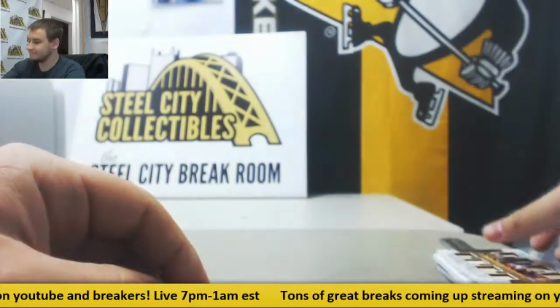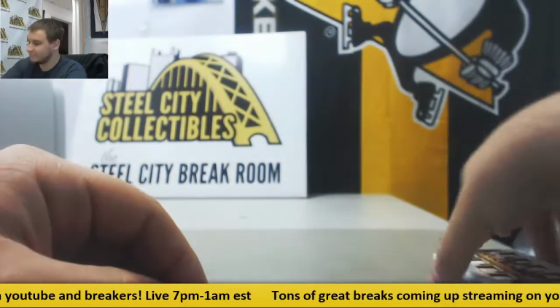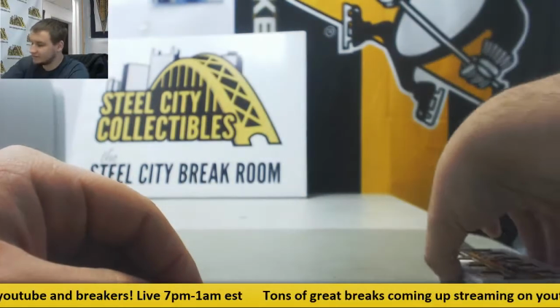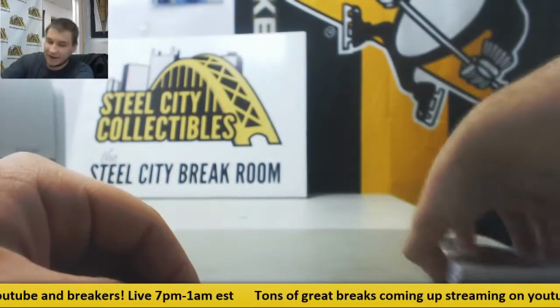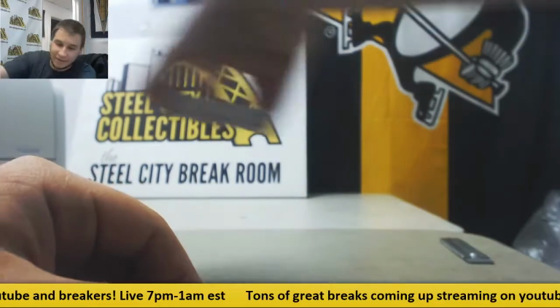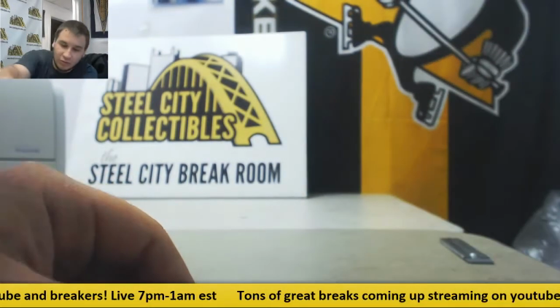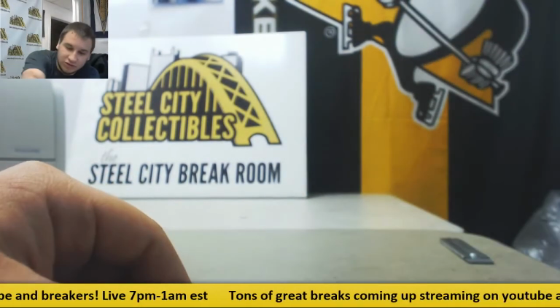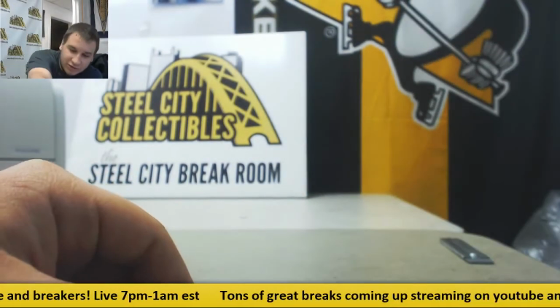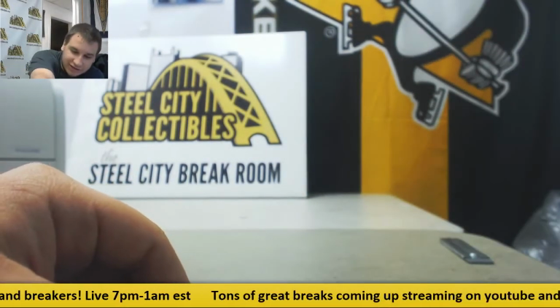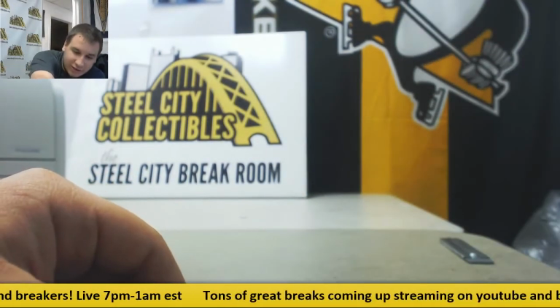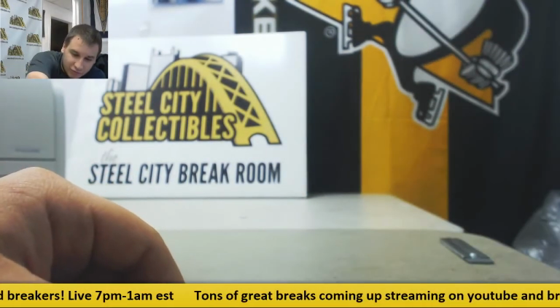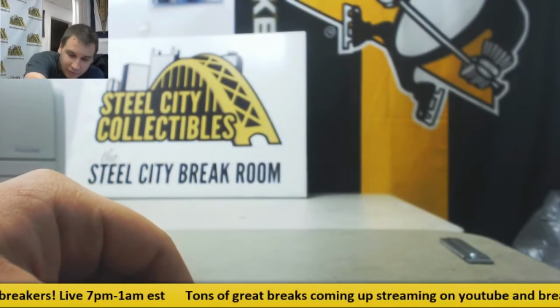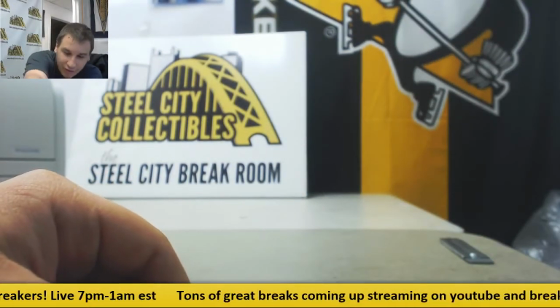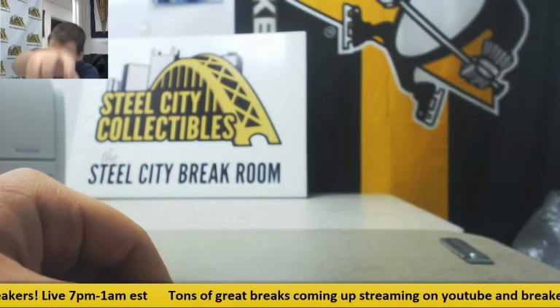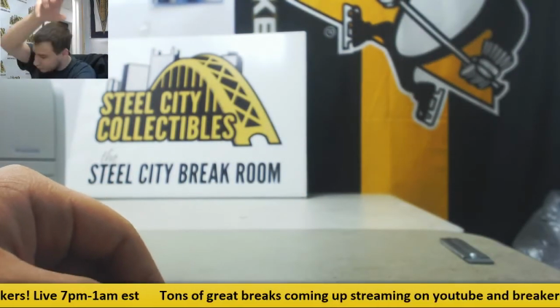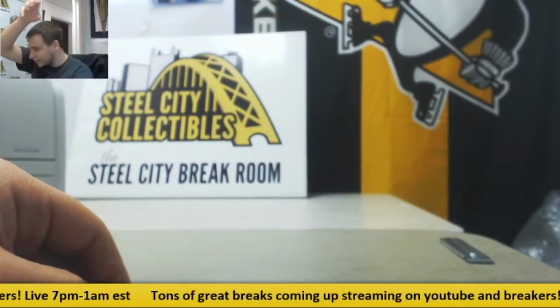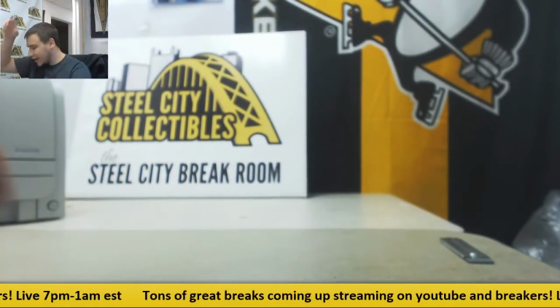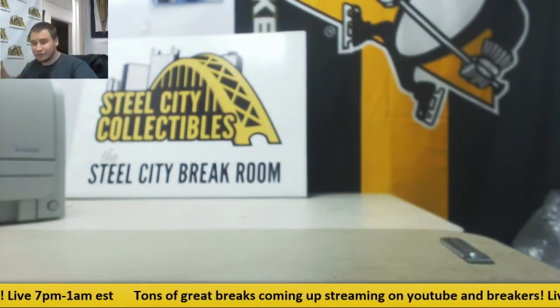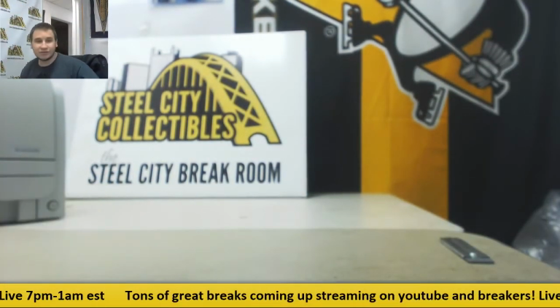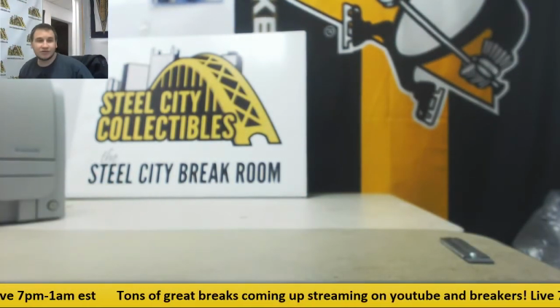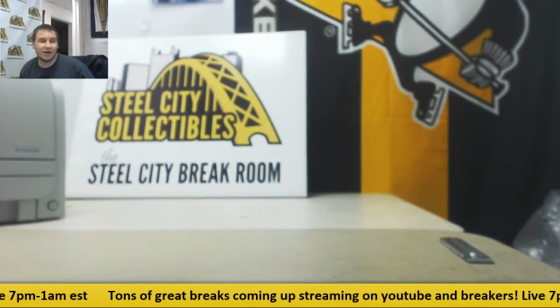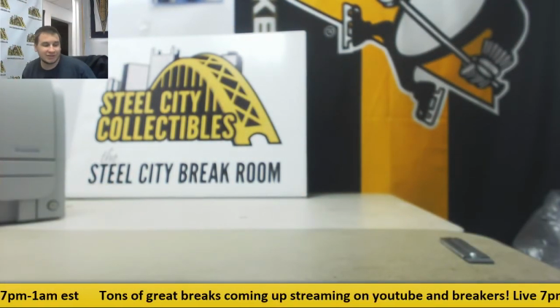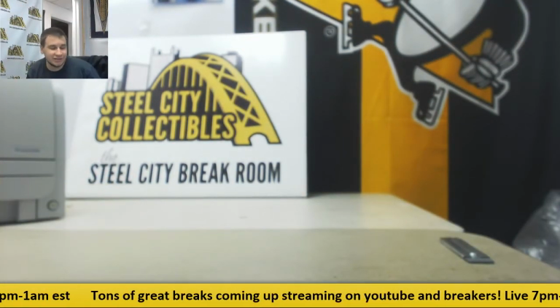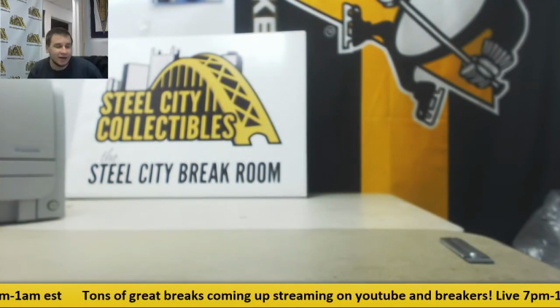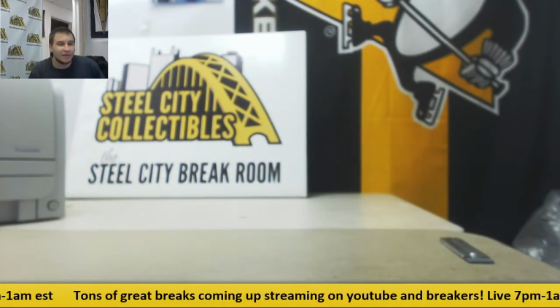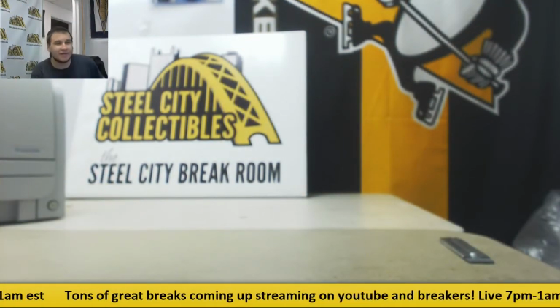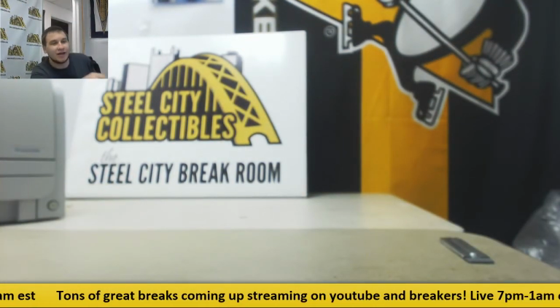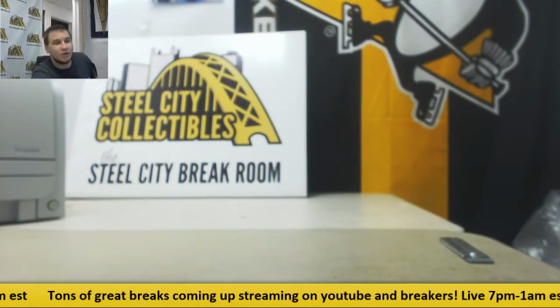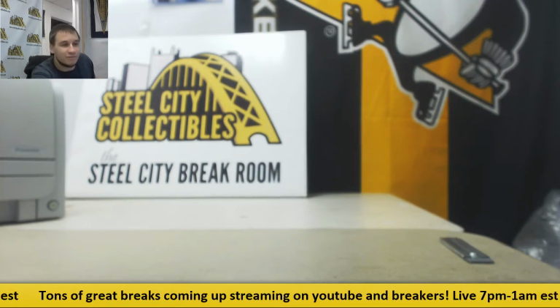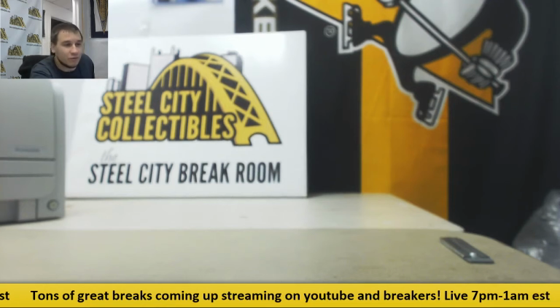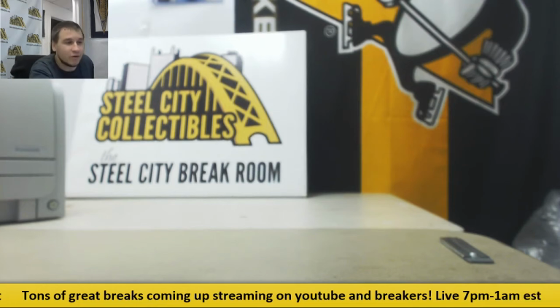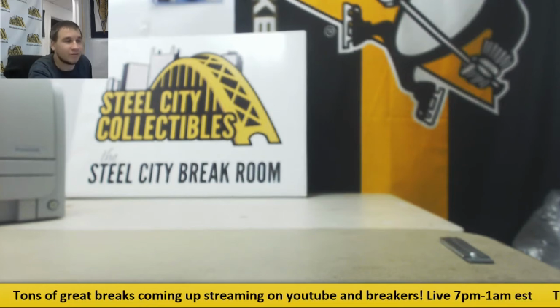Alright, and that will do it. I'd say you're probably pretty happy with those two boxes. Thank you for the order, man.